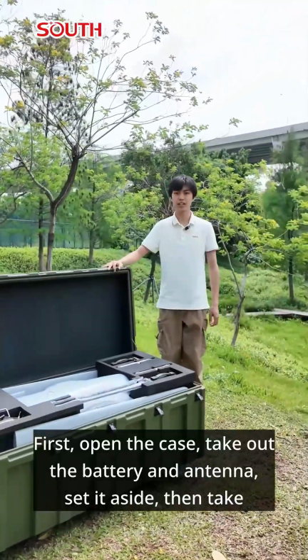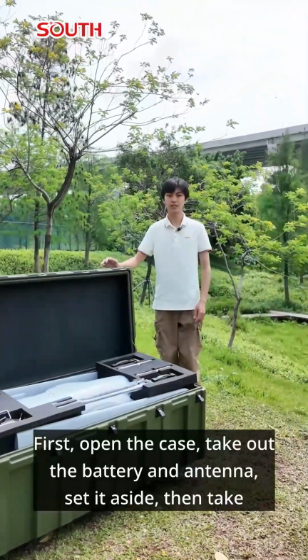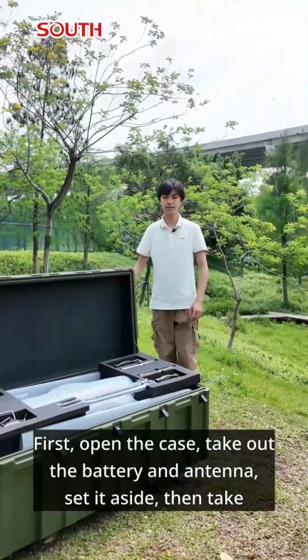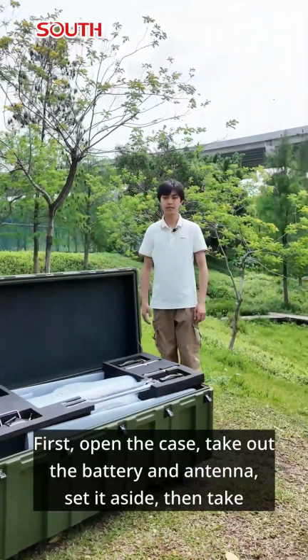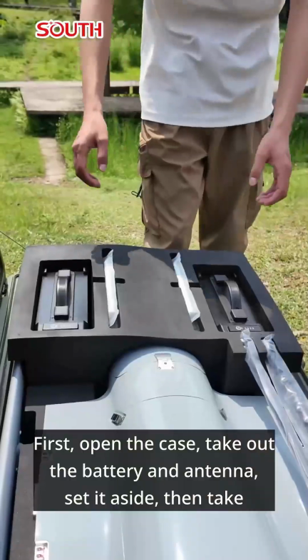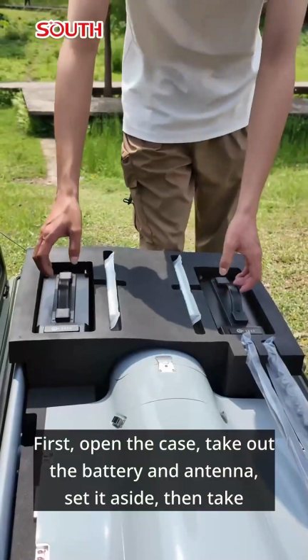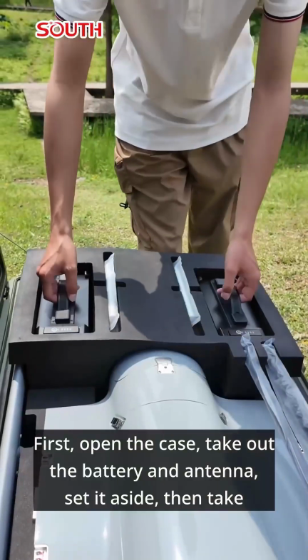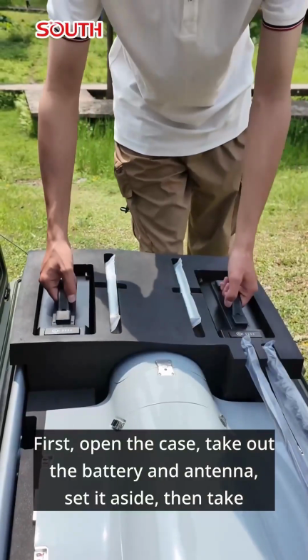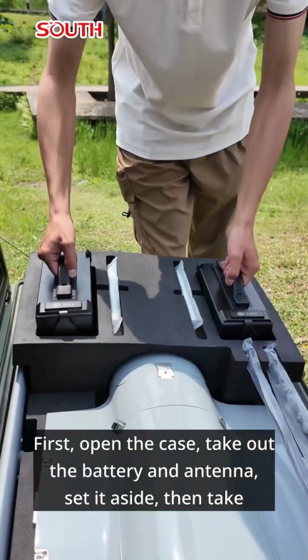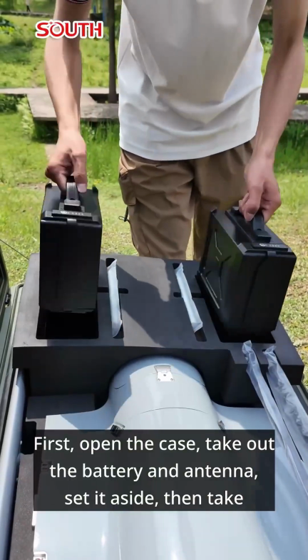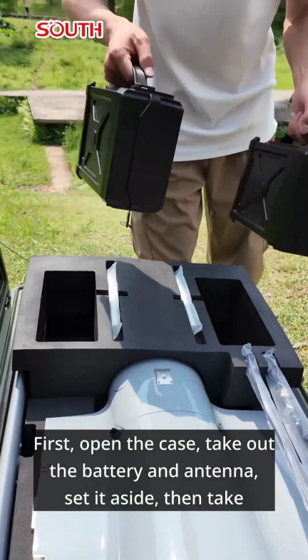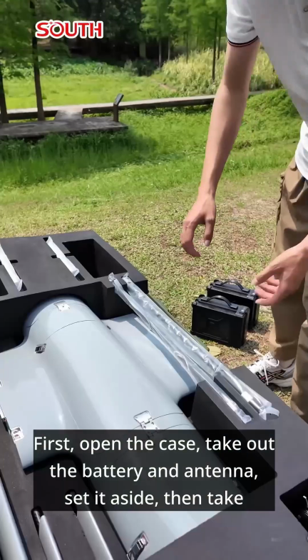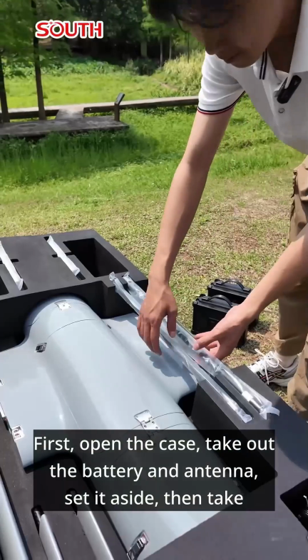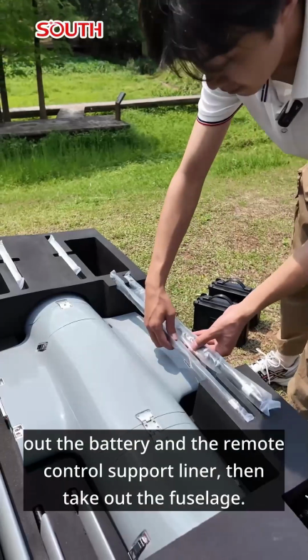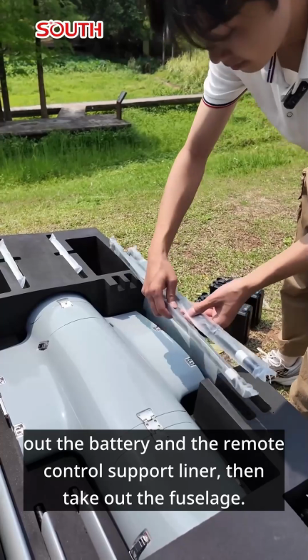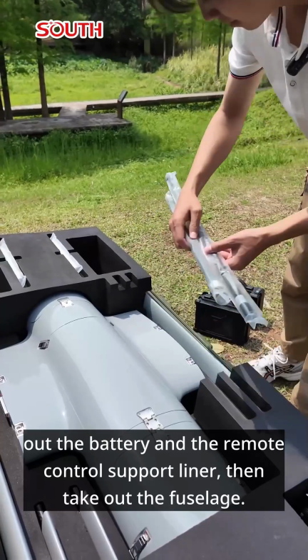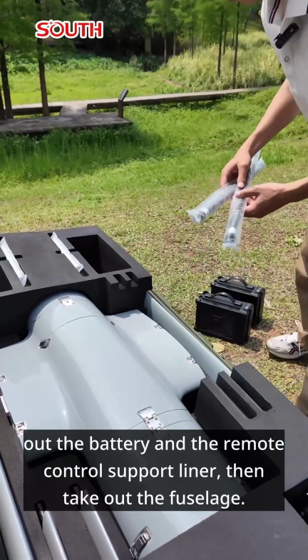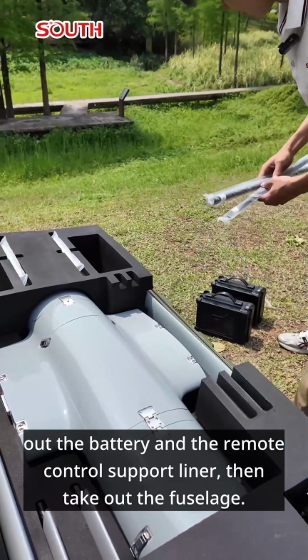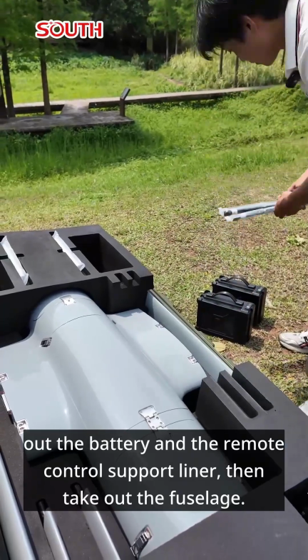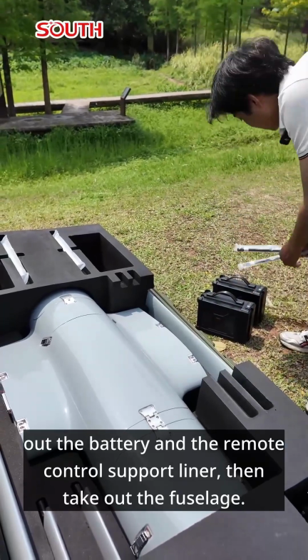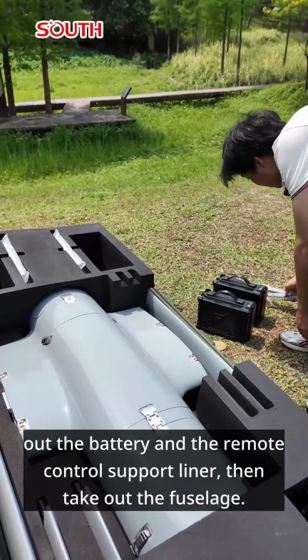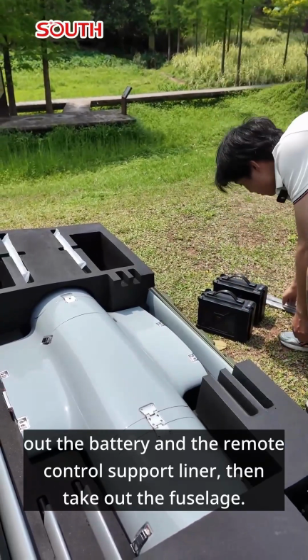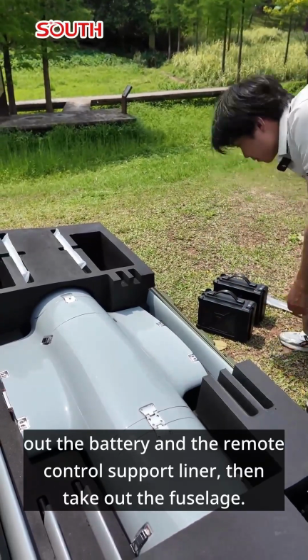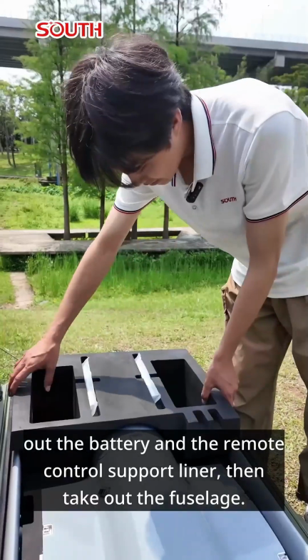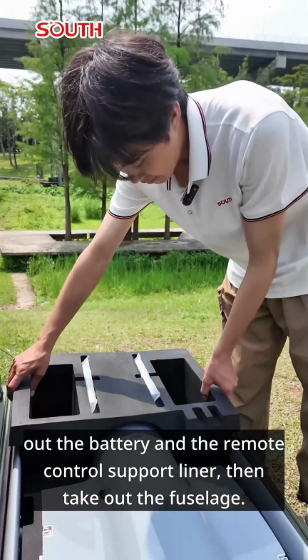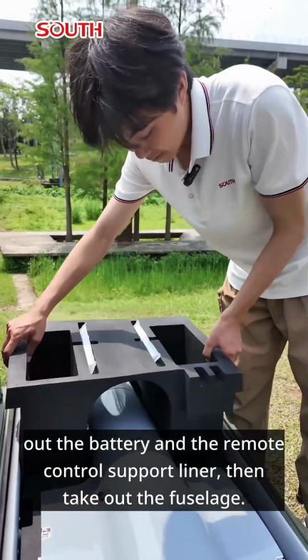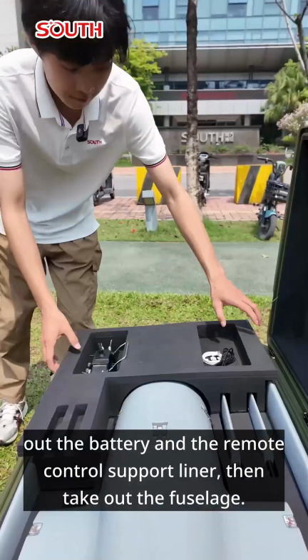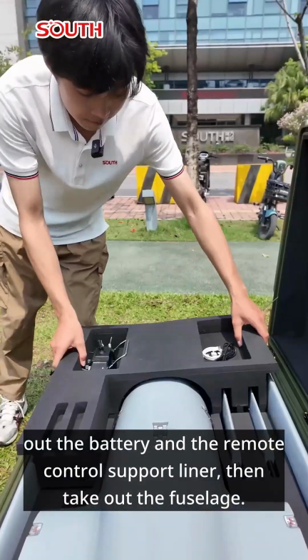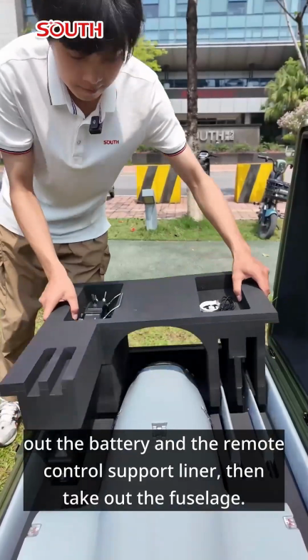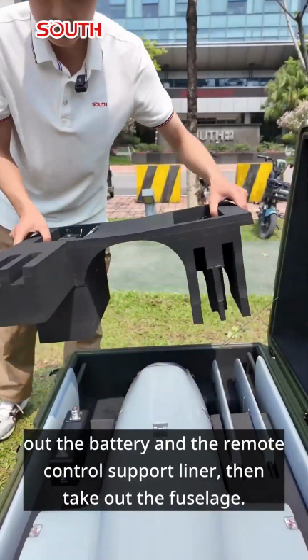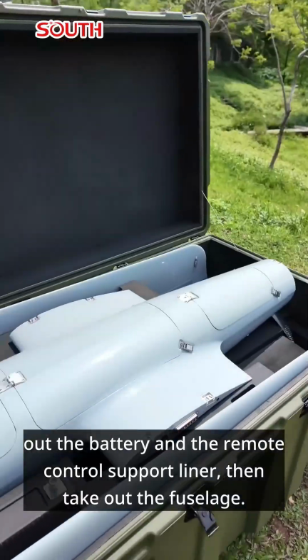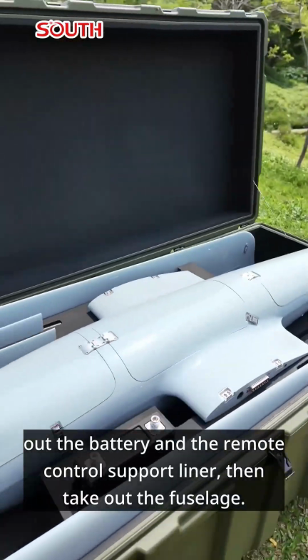Open the case, take out the battery and antenna, and set it aside. Then take out the battery and the remote control support liner, then take out the fuselage.